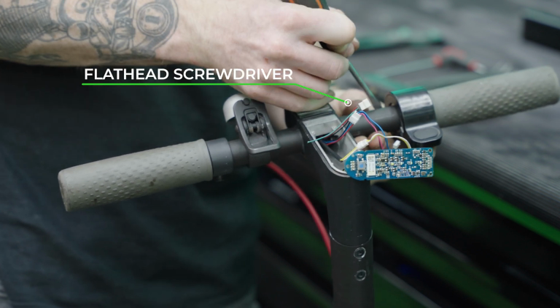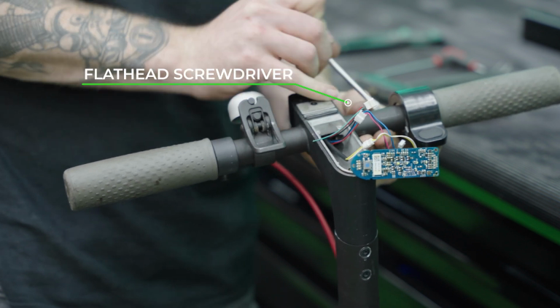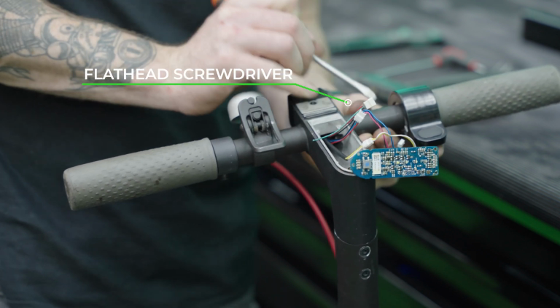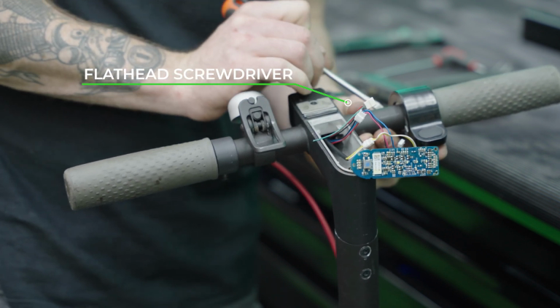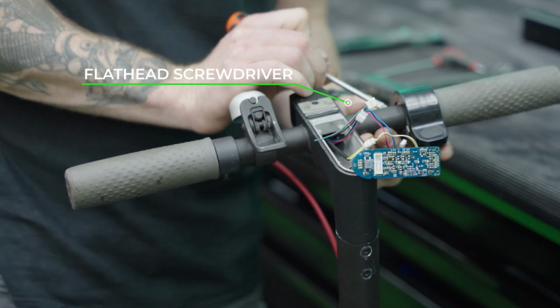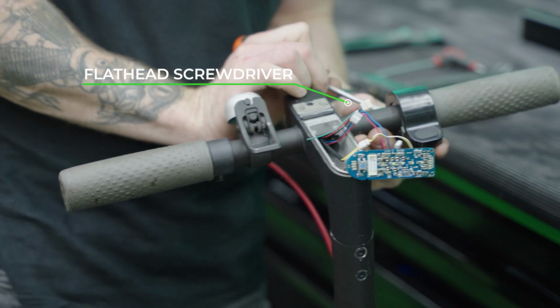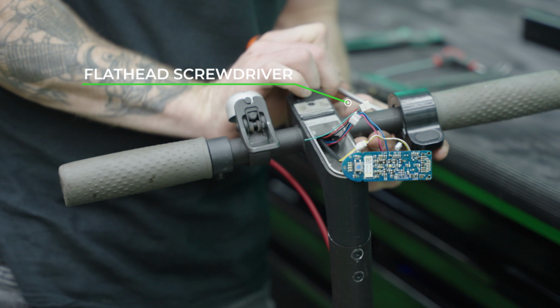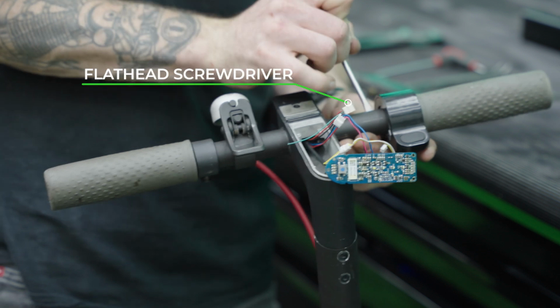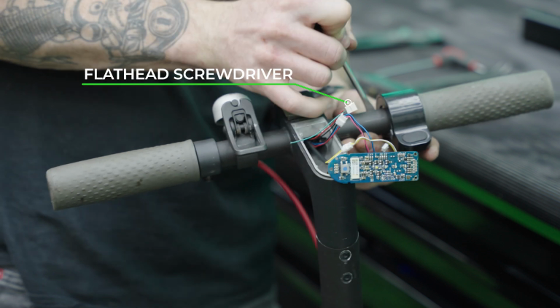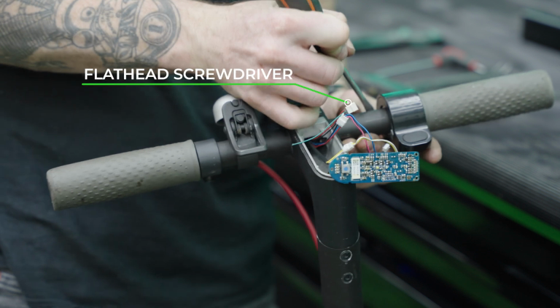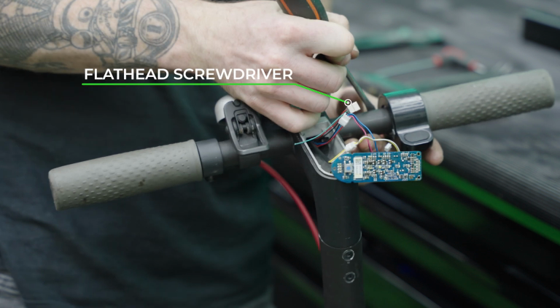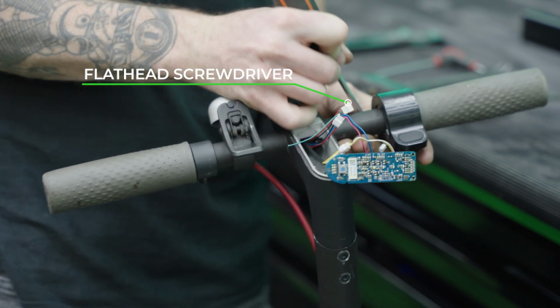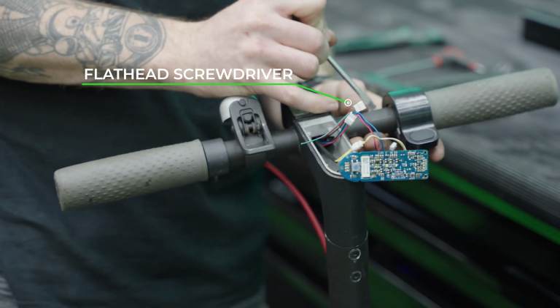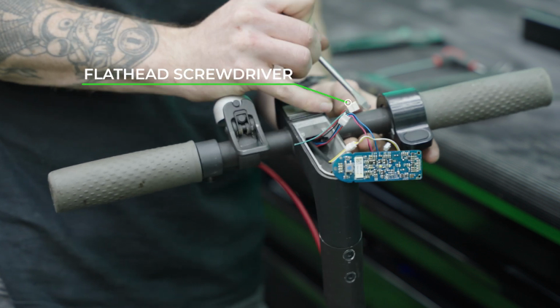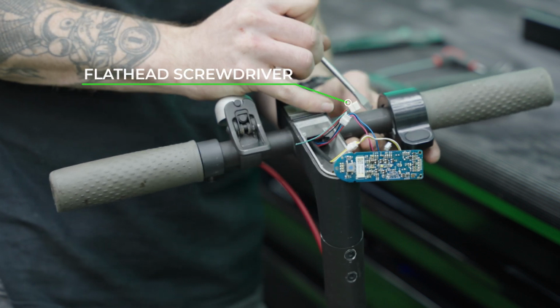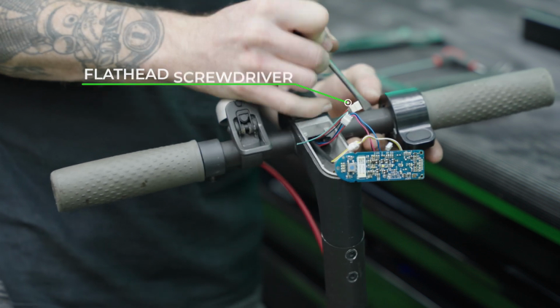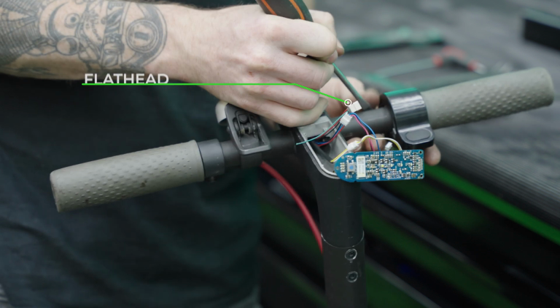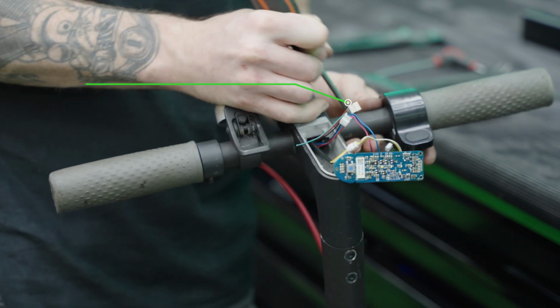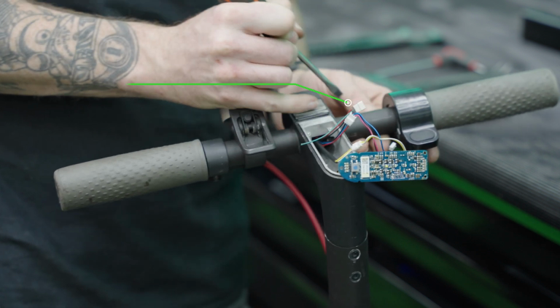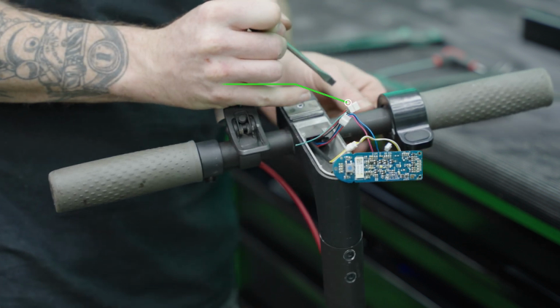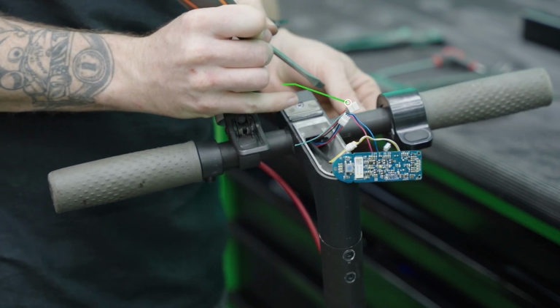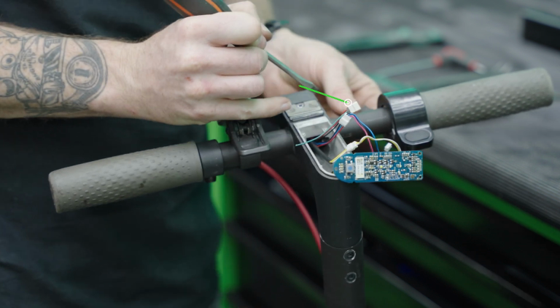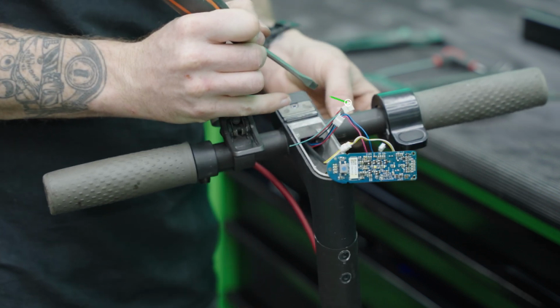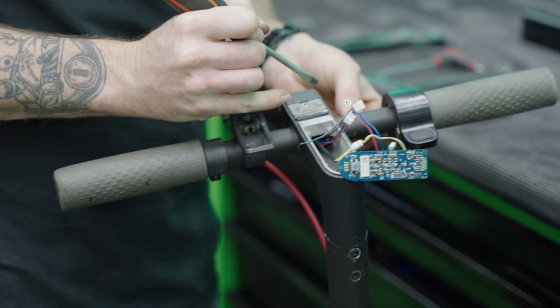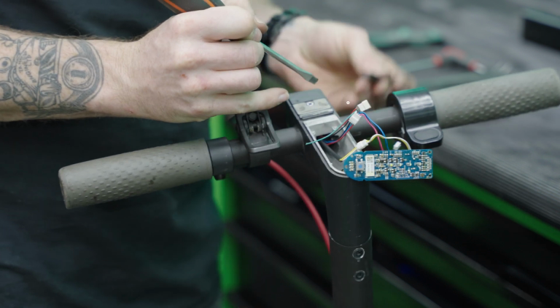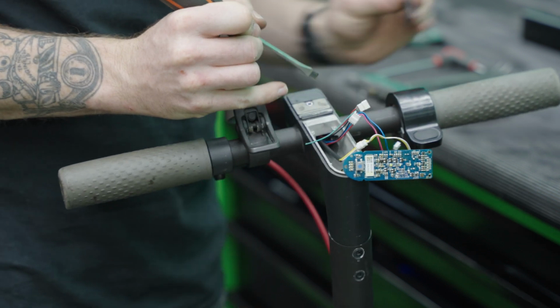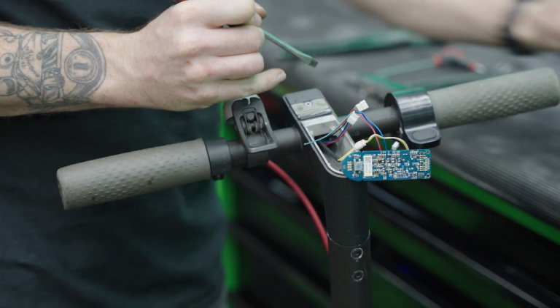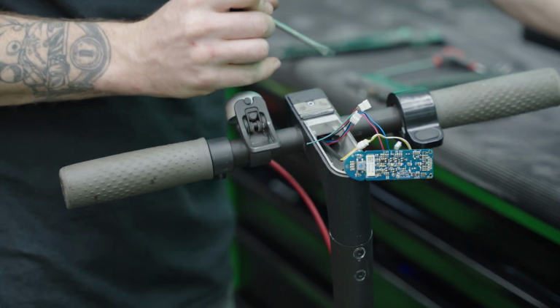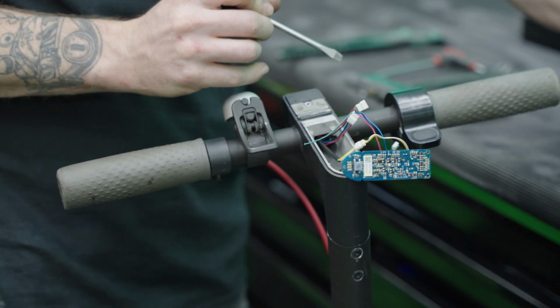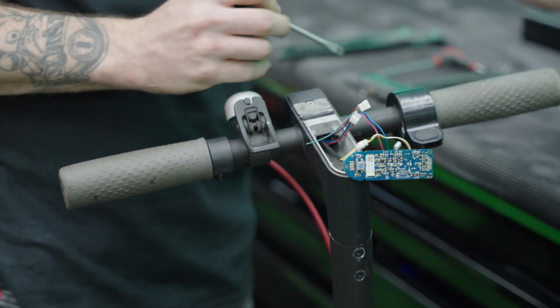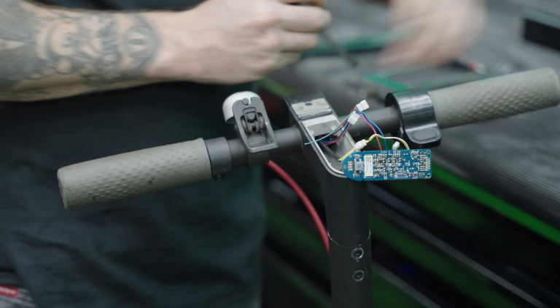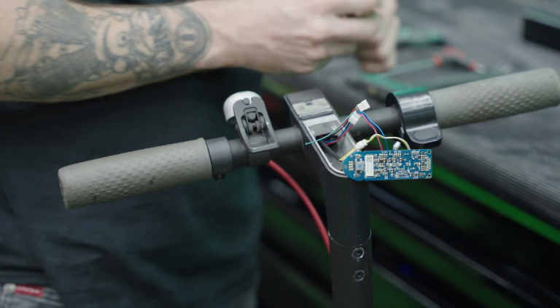At the front side of the handlebars there's a rubber cover. A flathead screwdriver is the easiest way to peel this out.